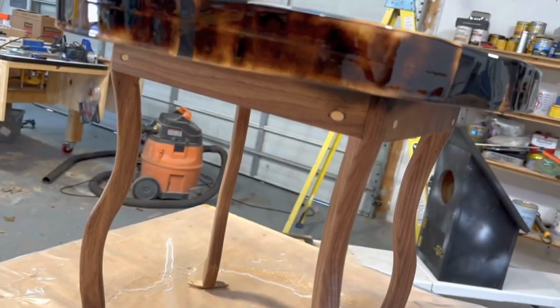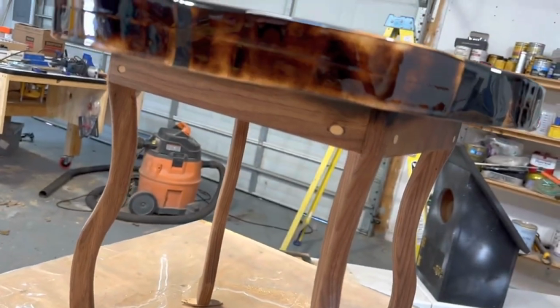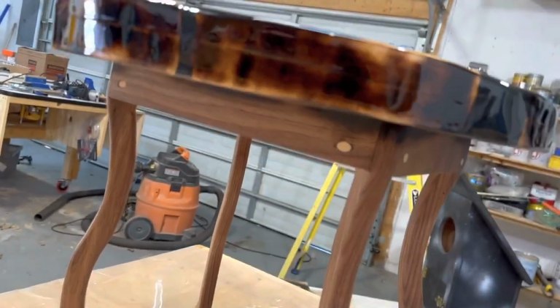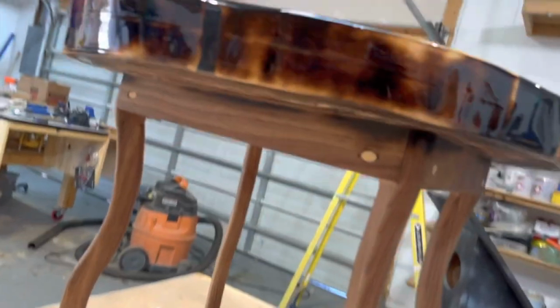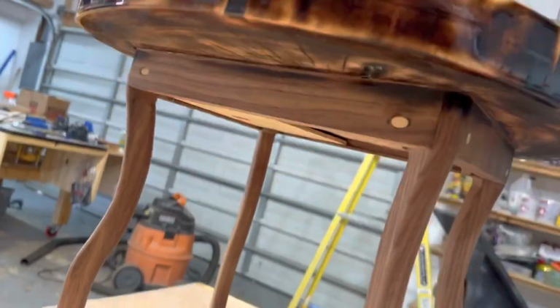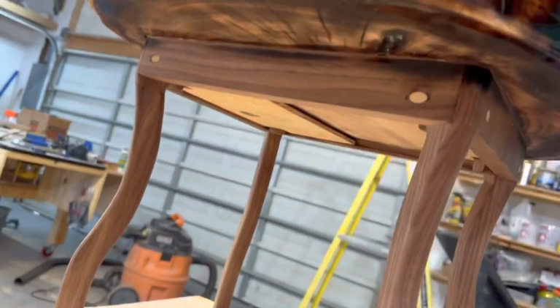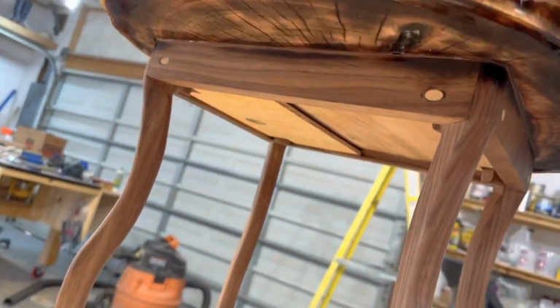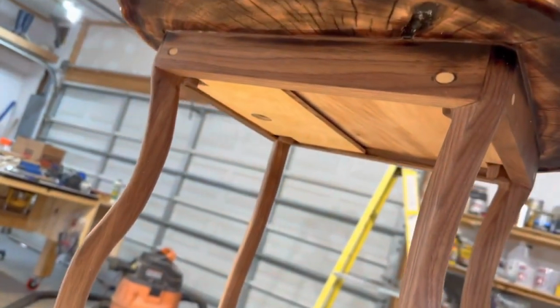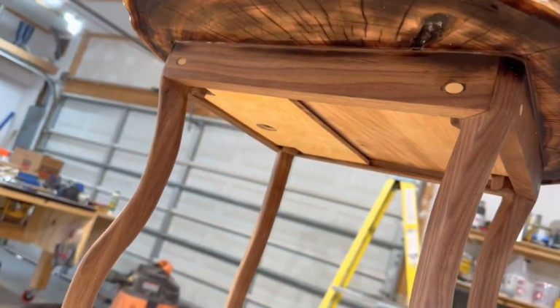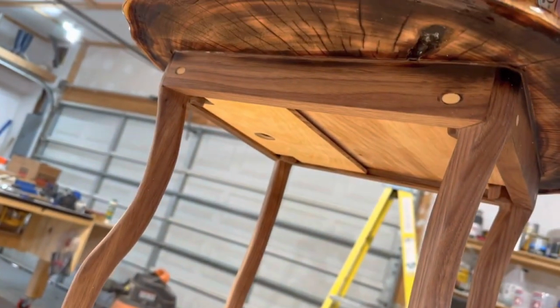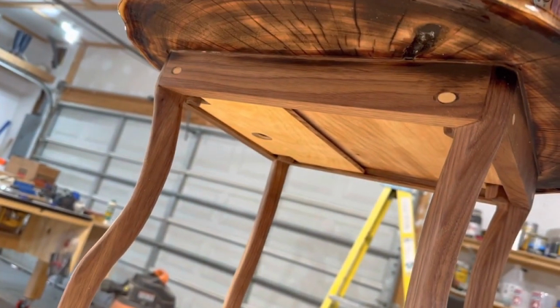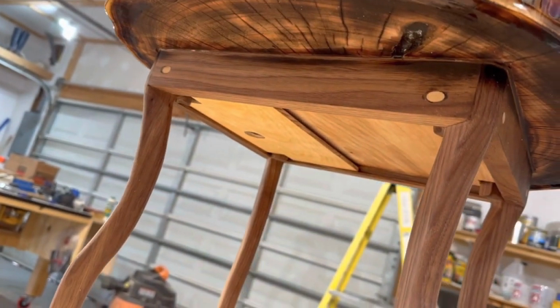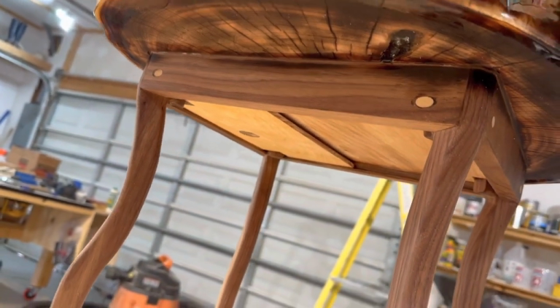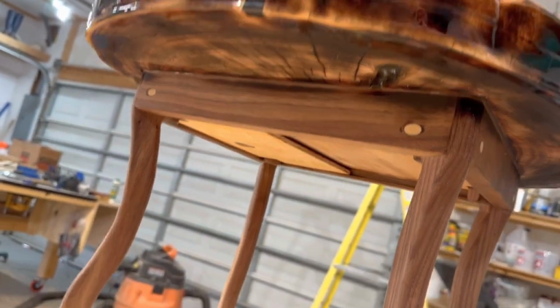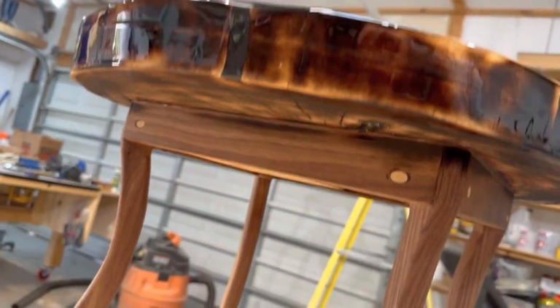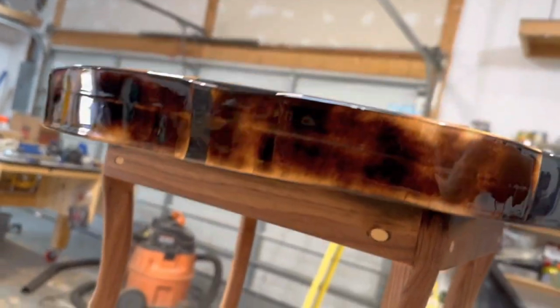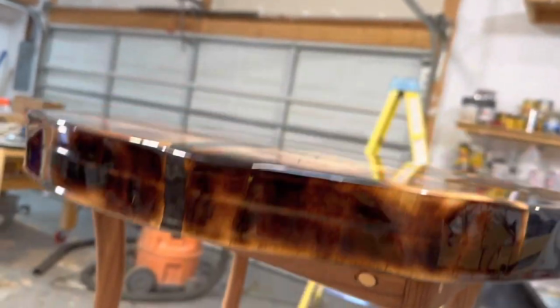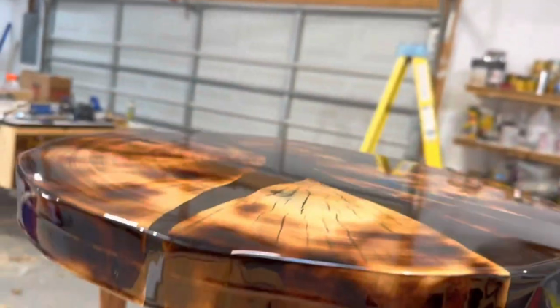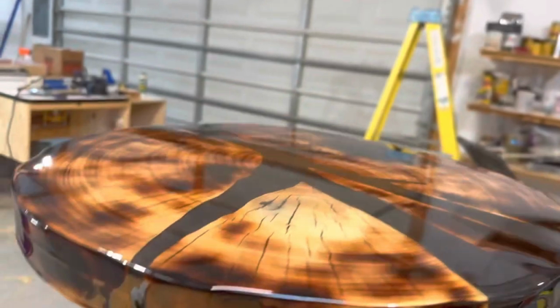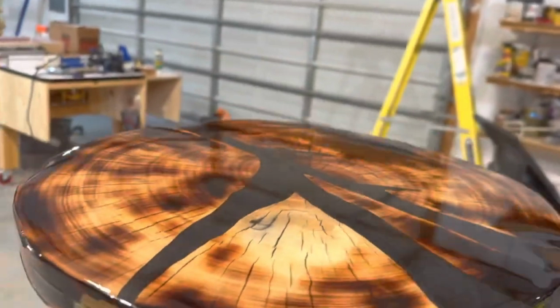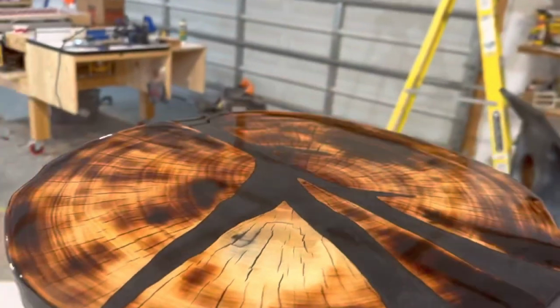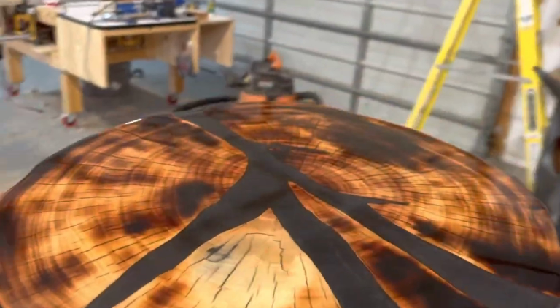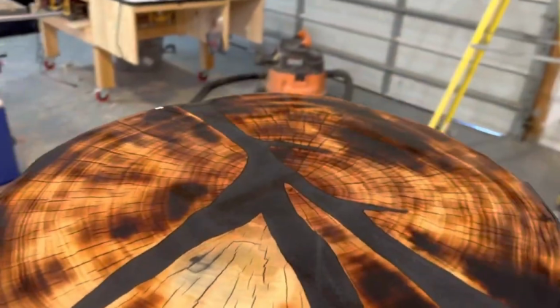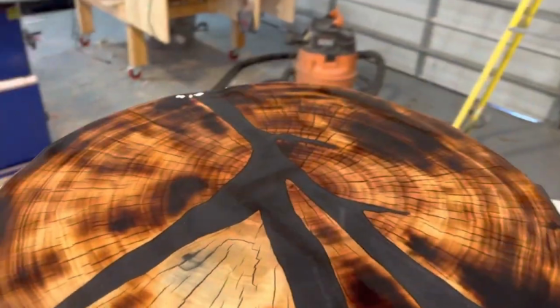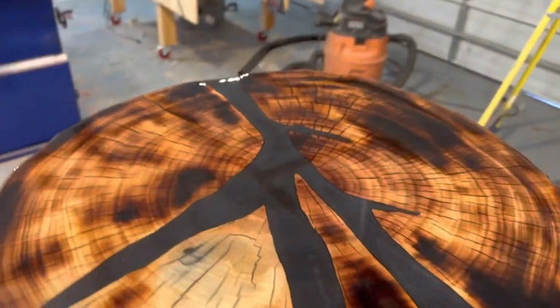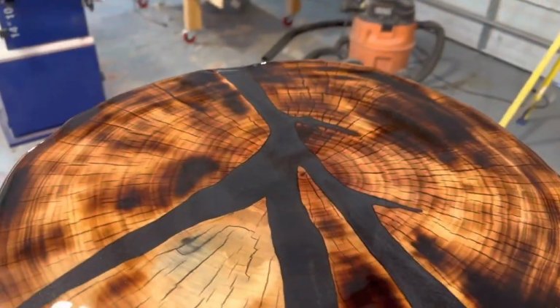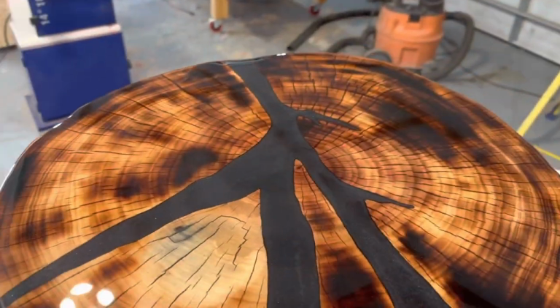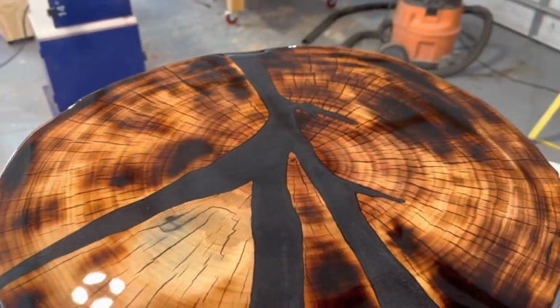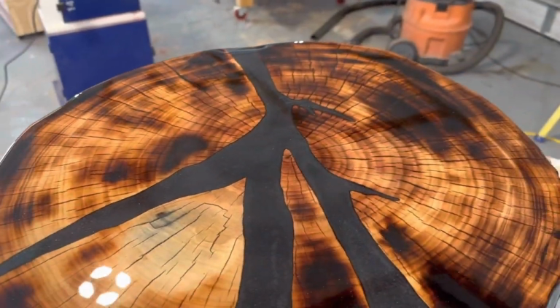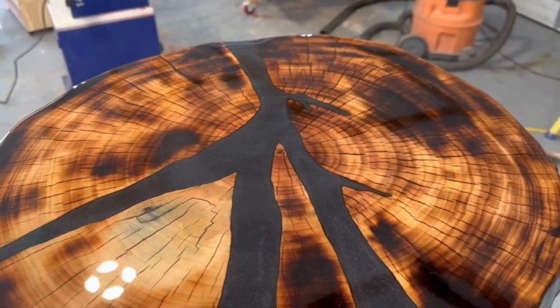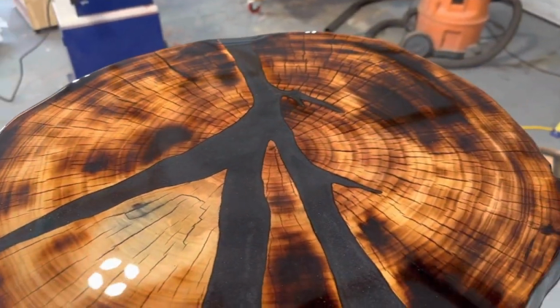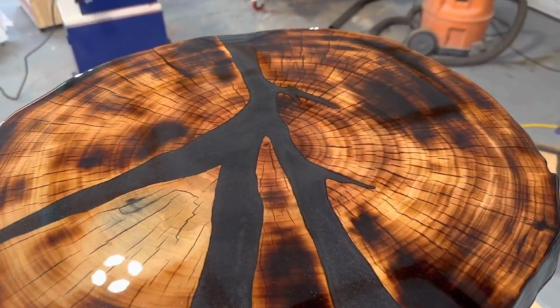That is a beautiful table. Leave in the comments below what you think of the table, what you would have changed, and what you would have done different. Thanks!